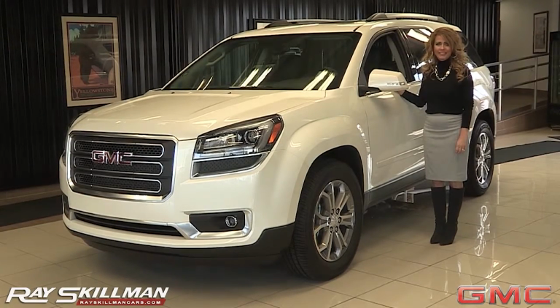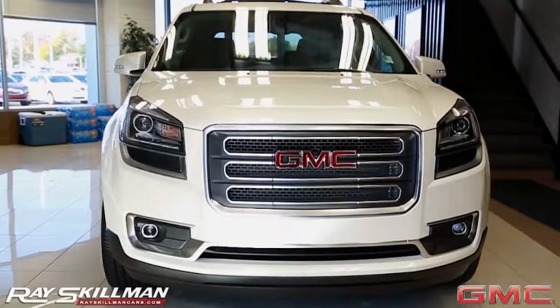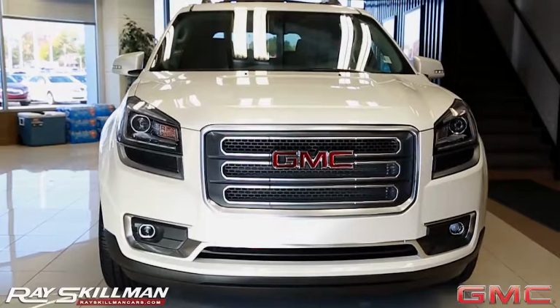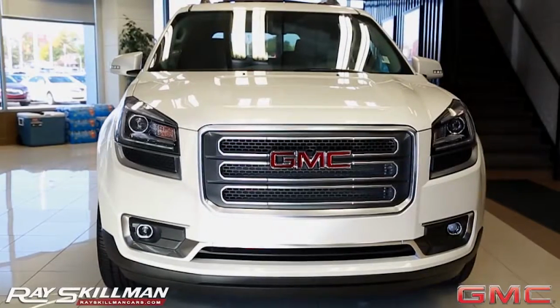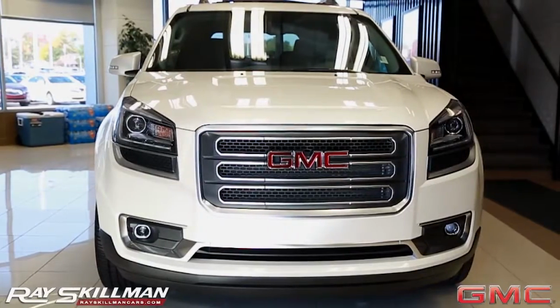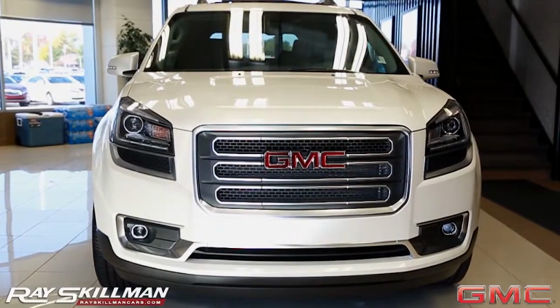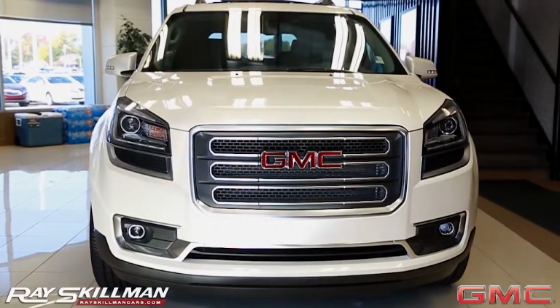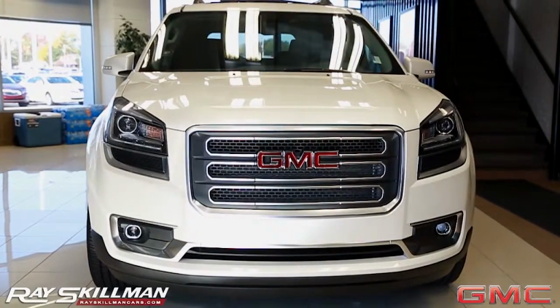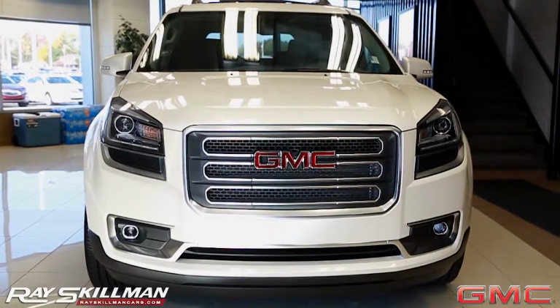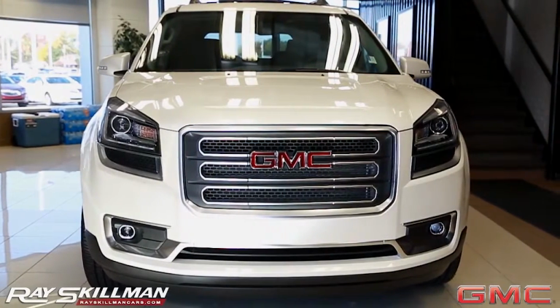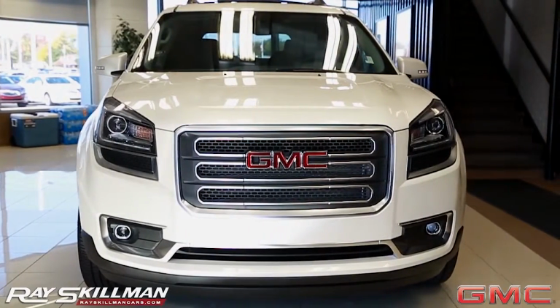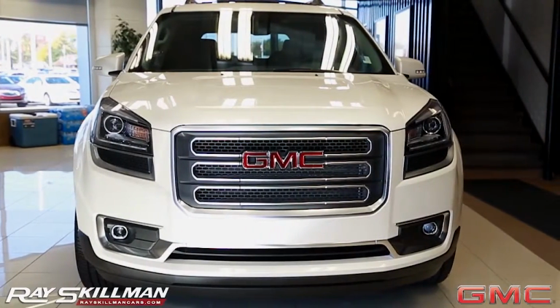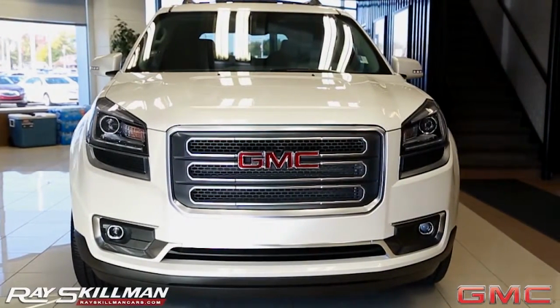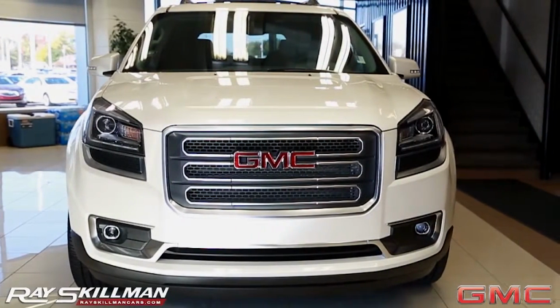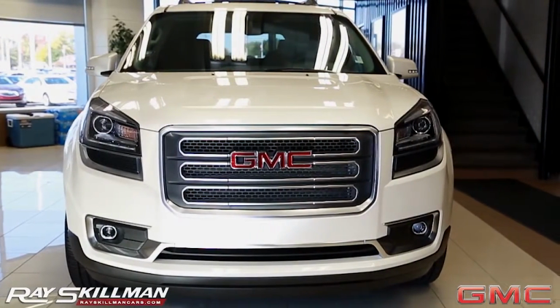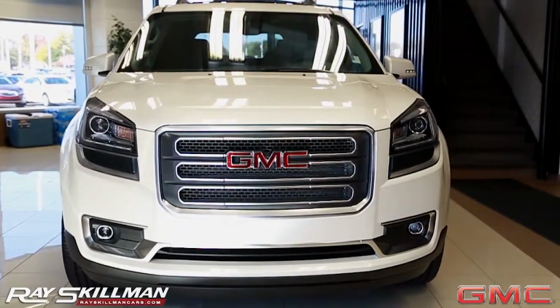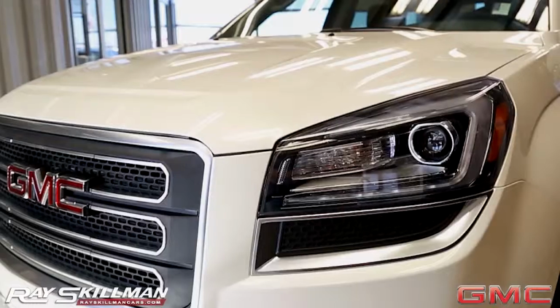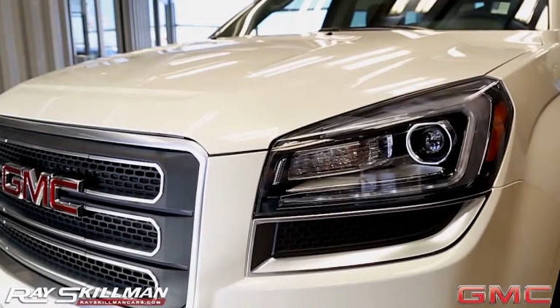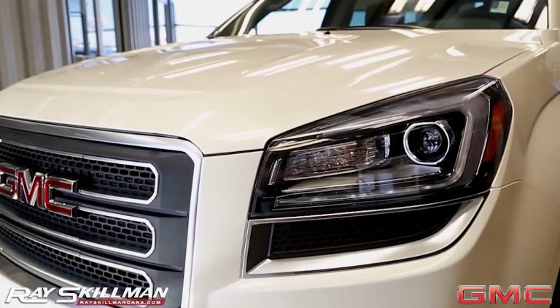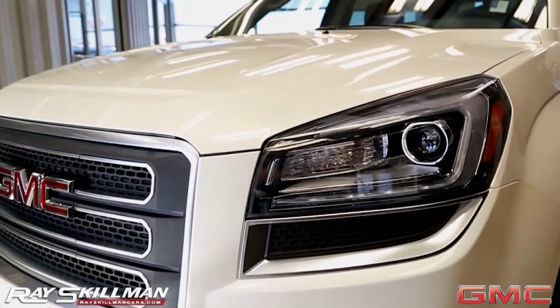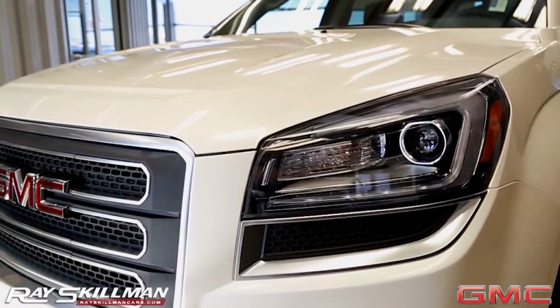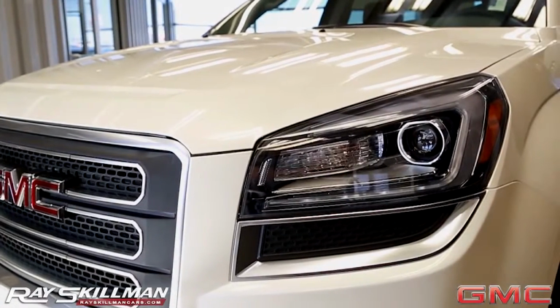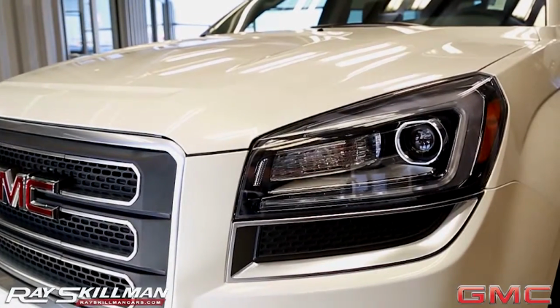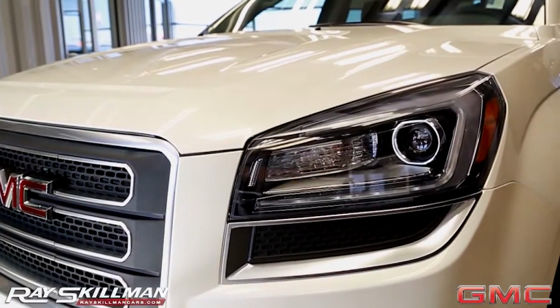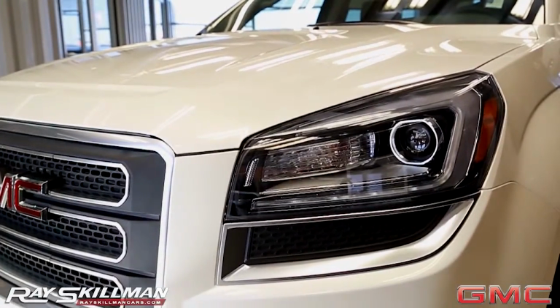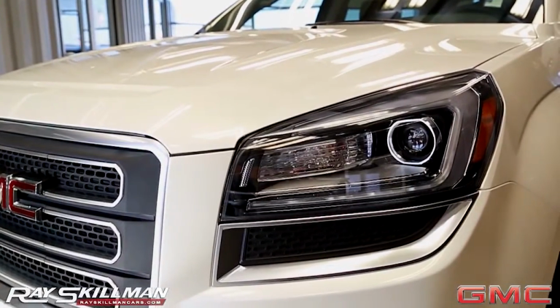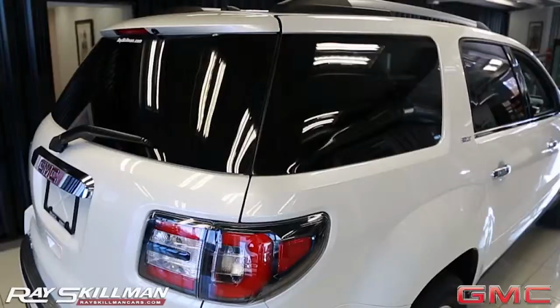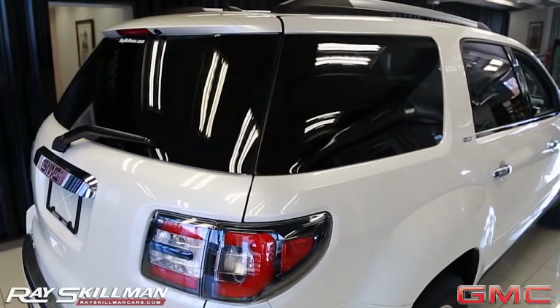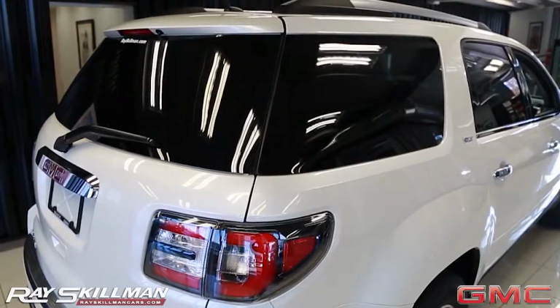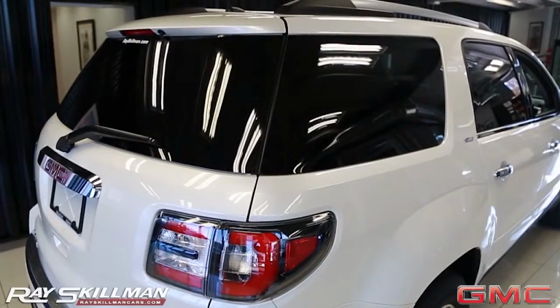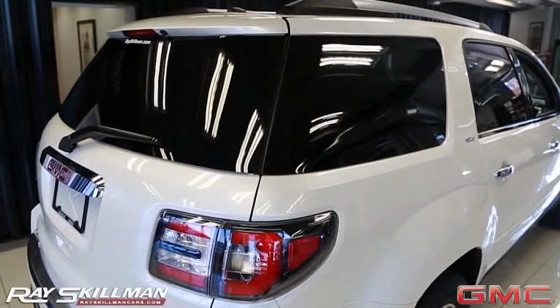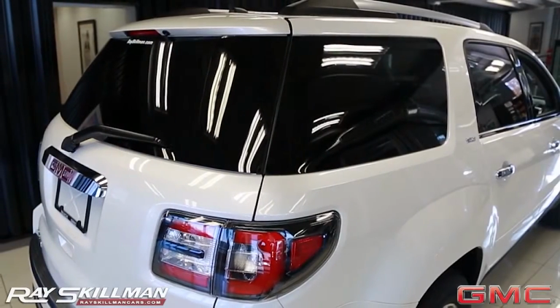On the outside, you'll notice the bold, distinctive grille, LED lighting, and a sleek wraparound rear window.